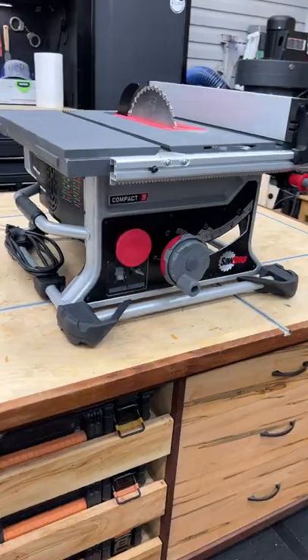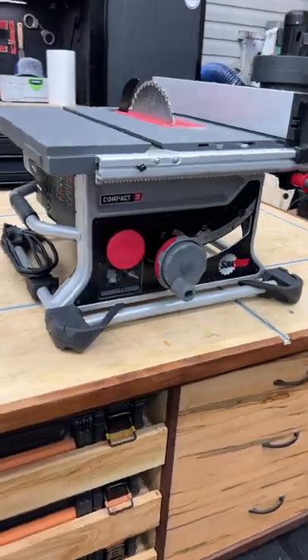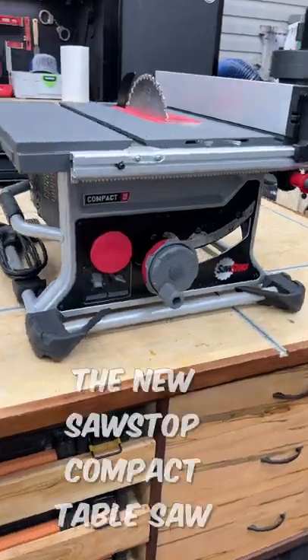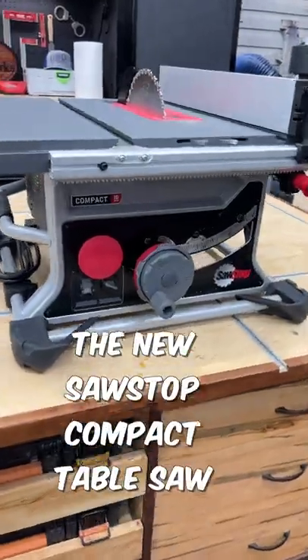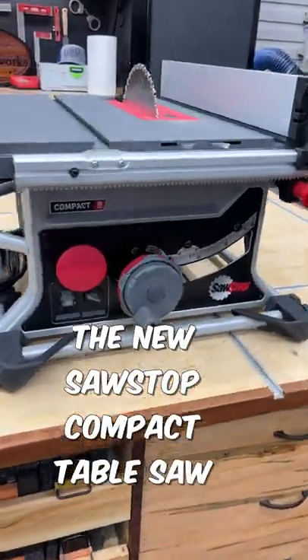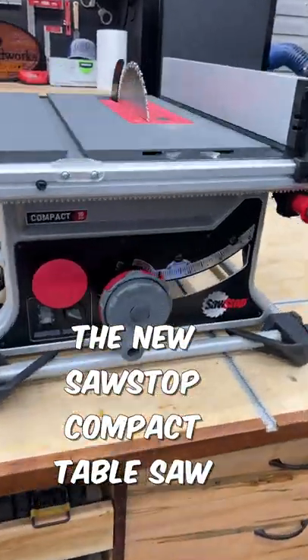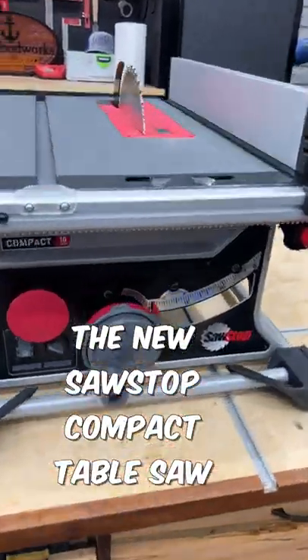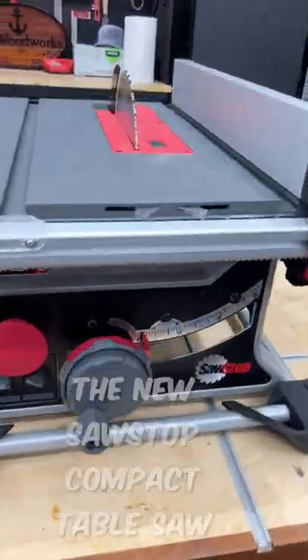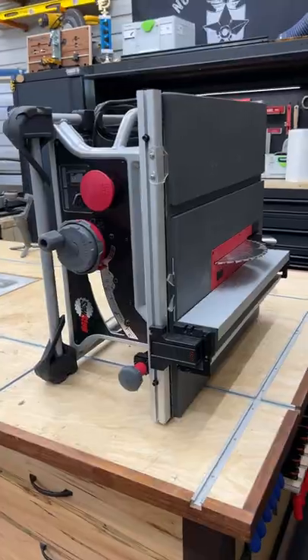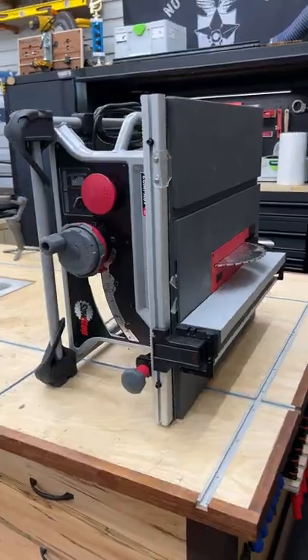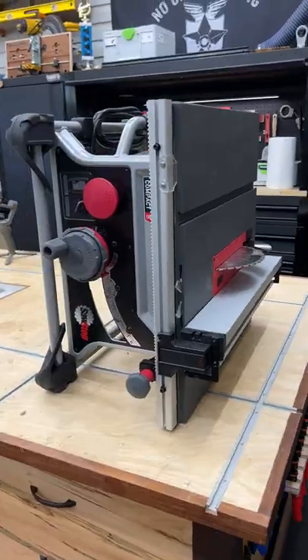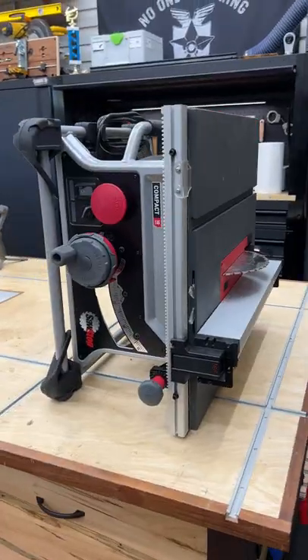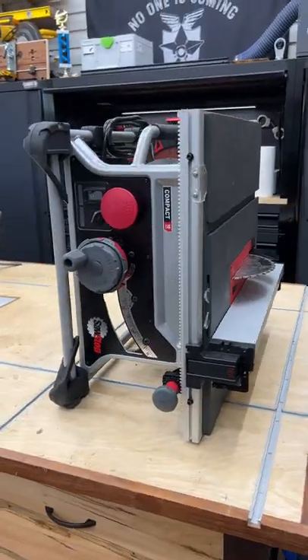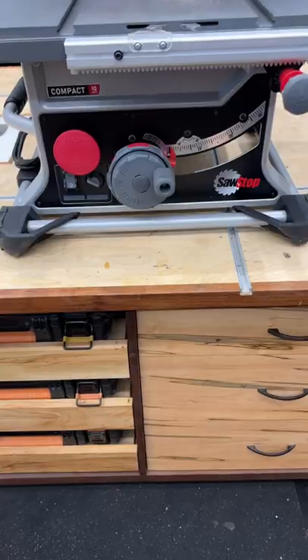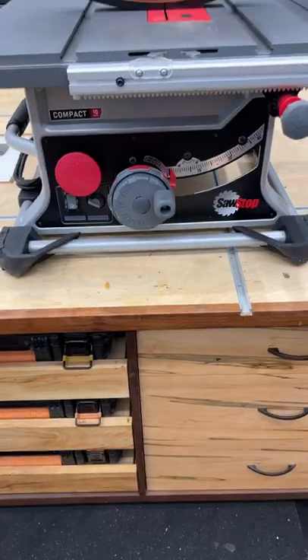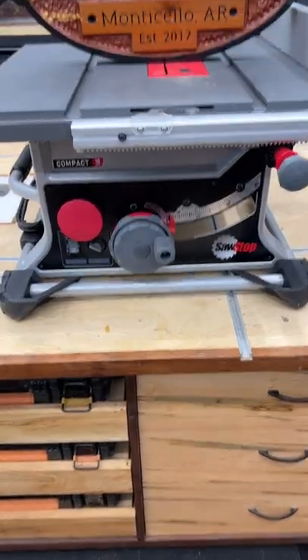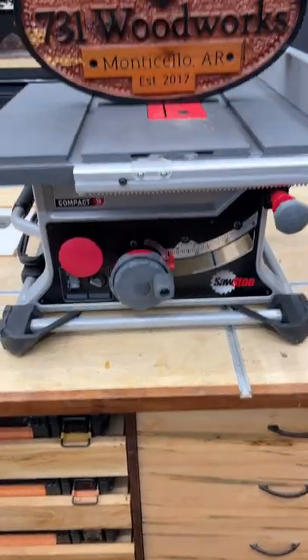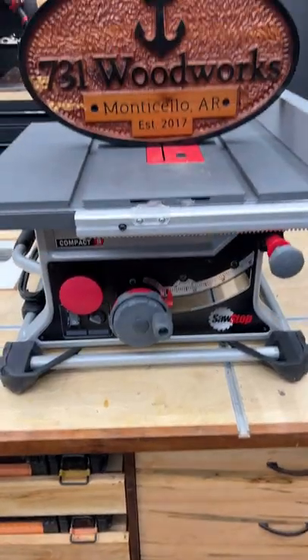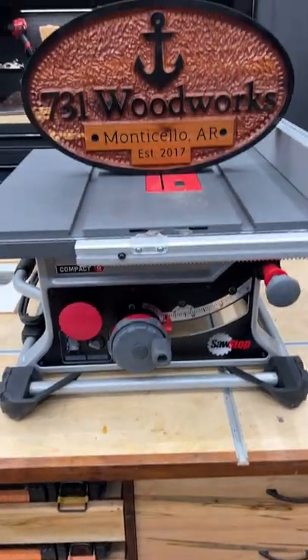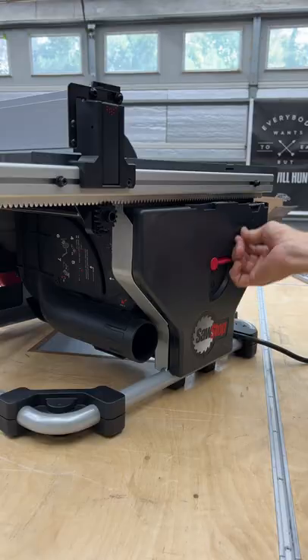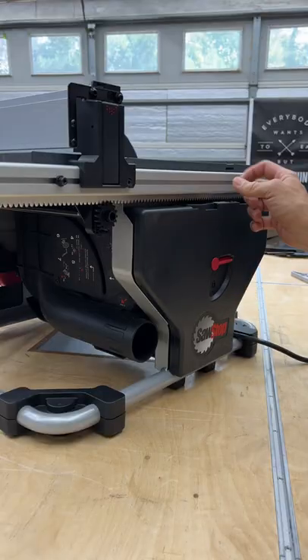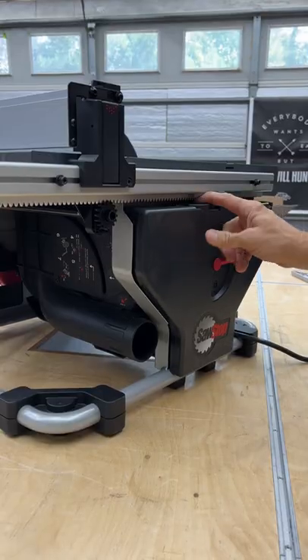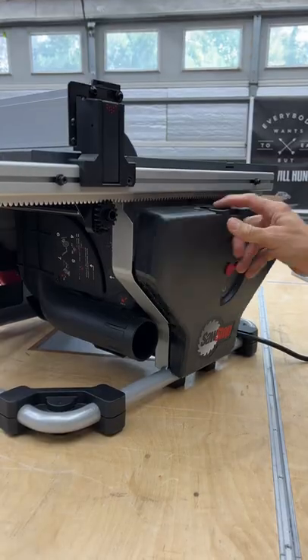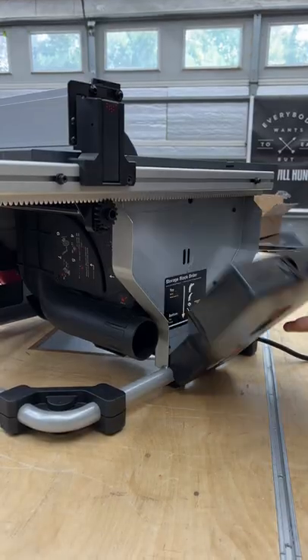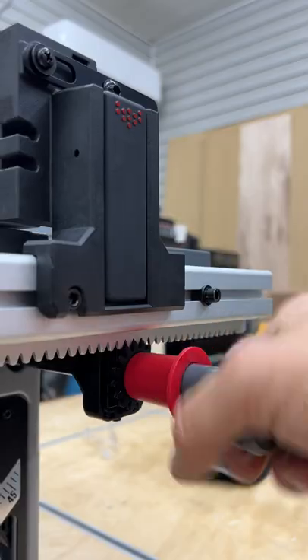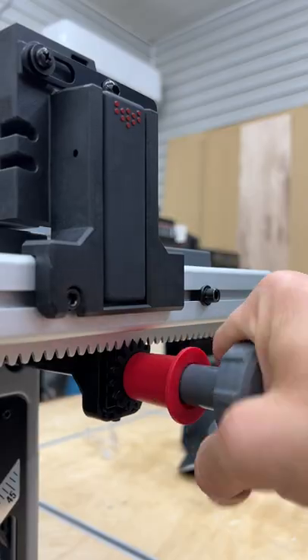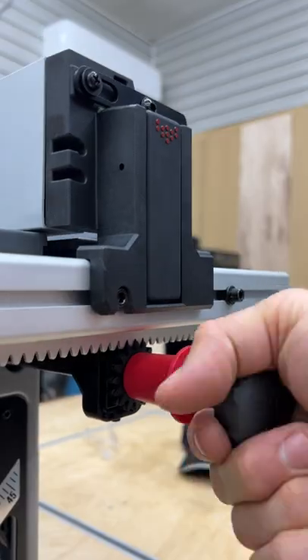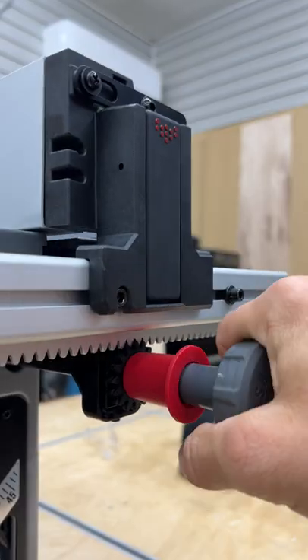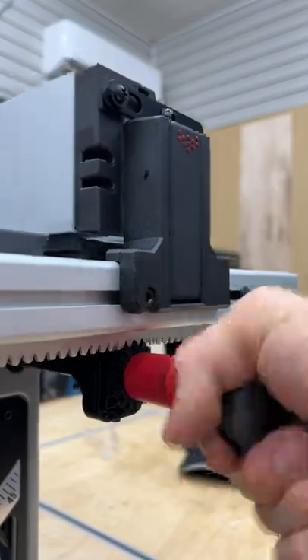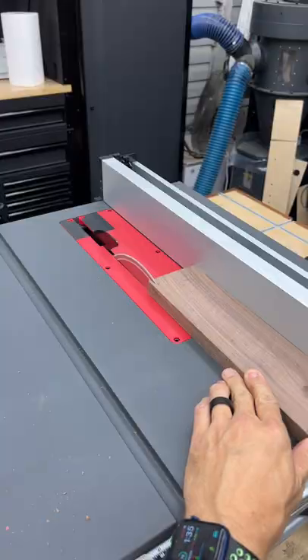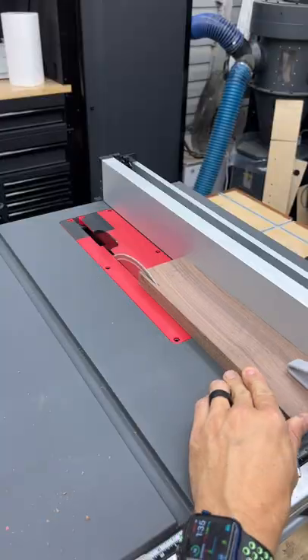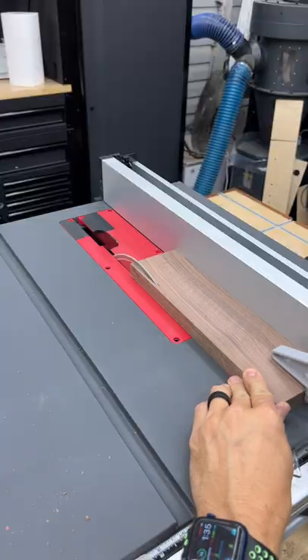I just got the brand new SawStop compact table saw in the shop. This saw has a ton of features packed into a small package.